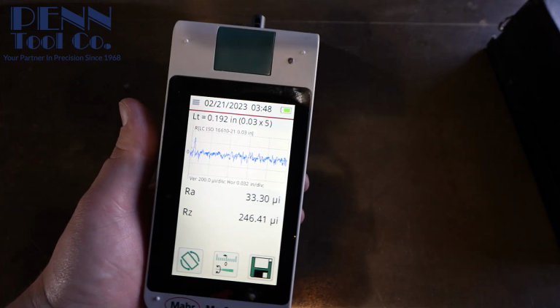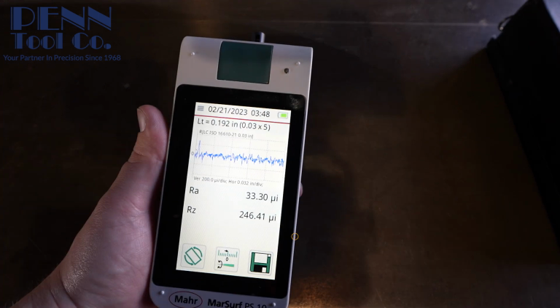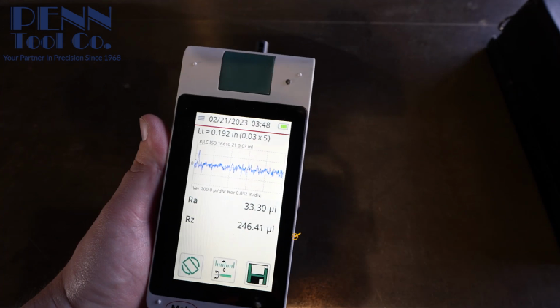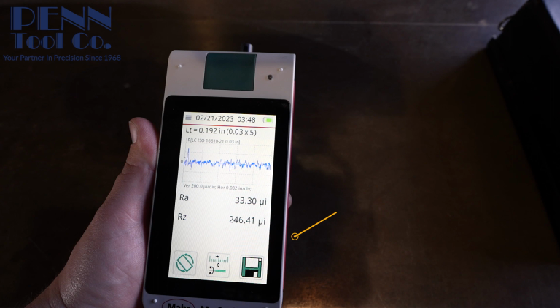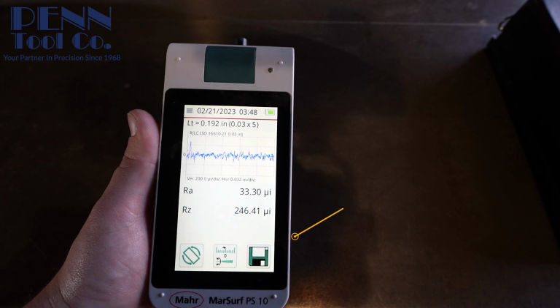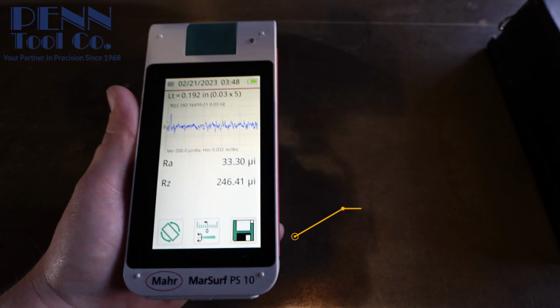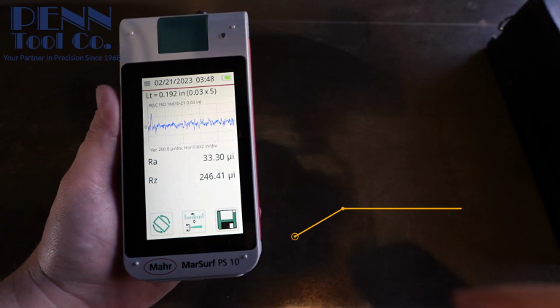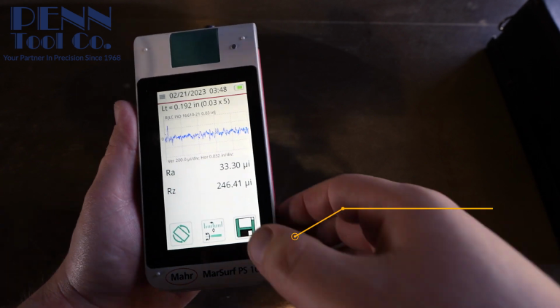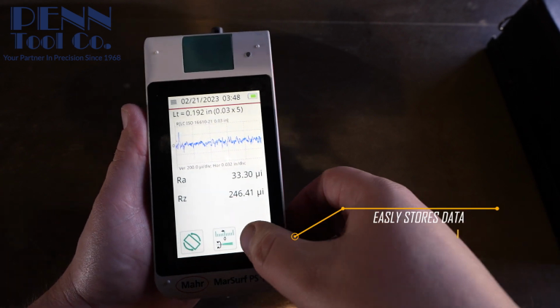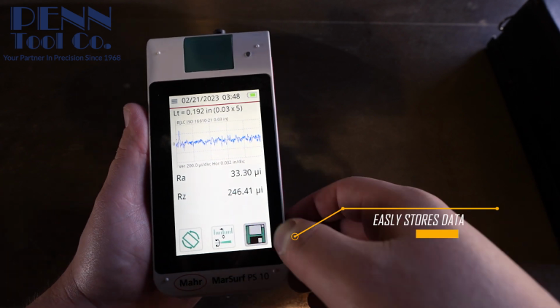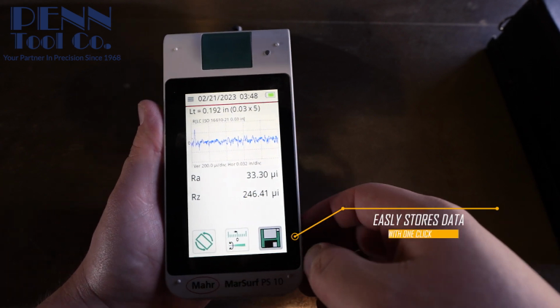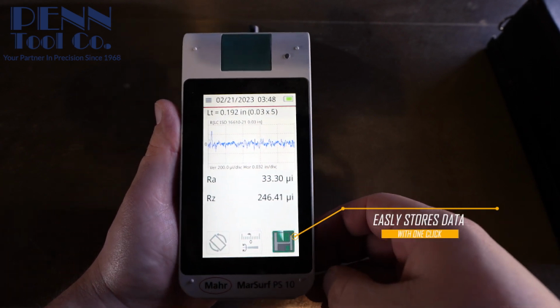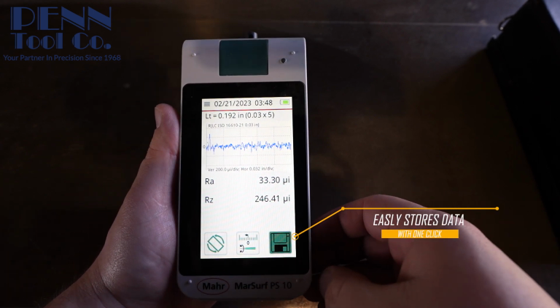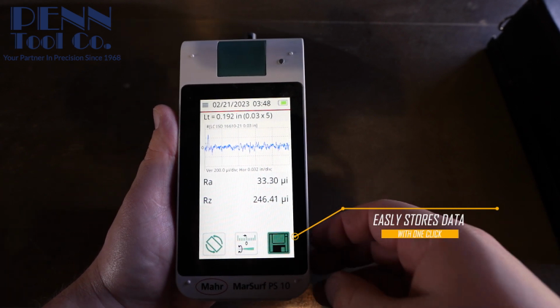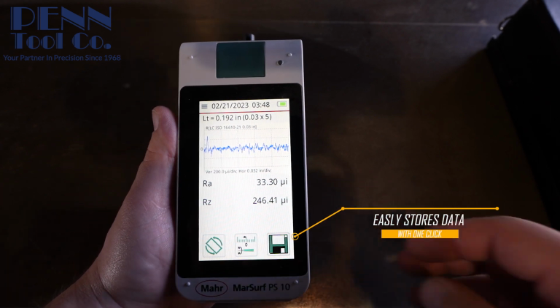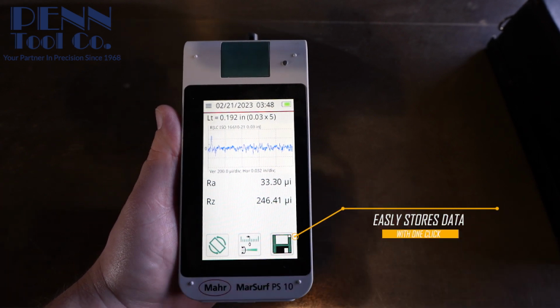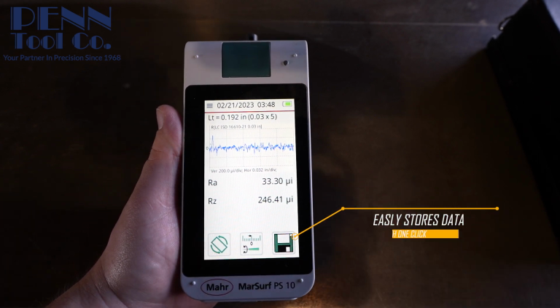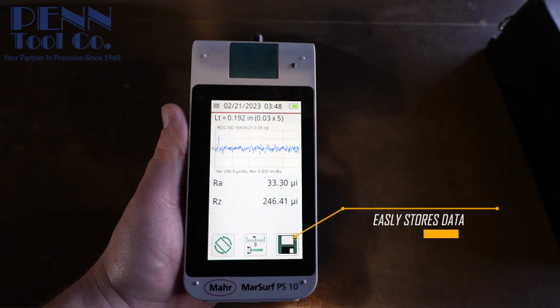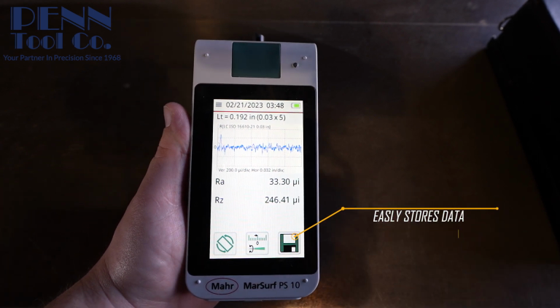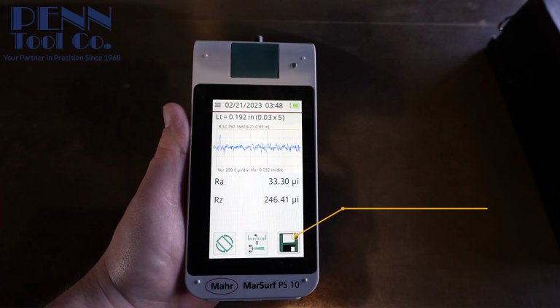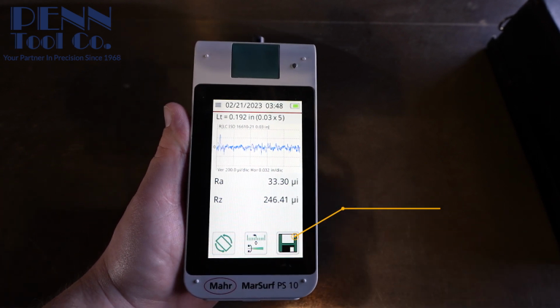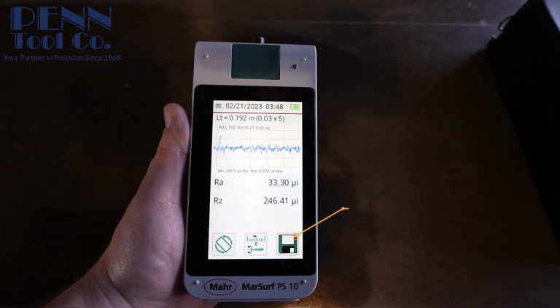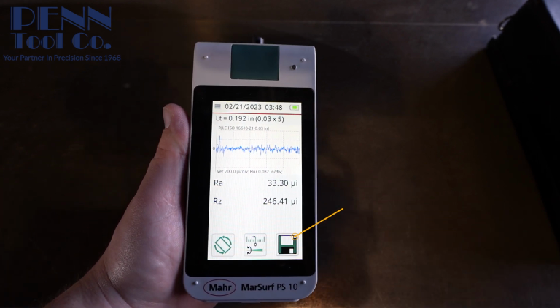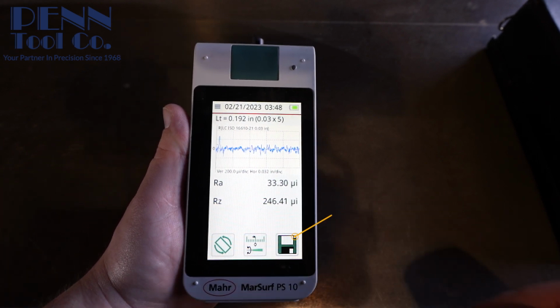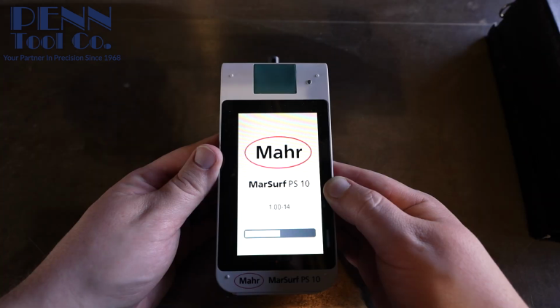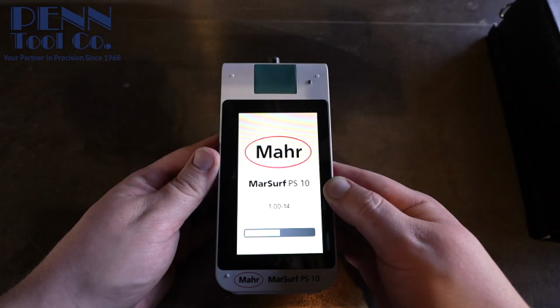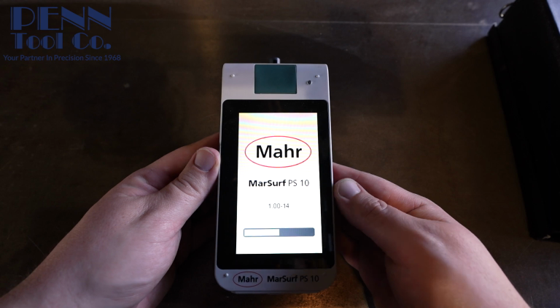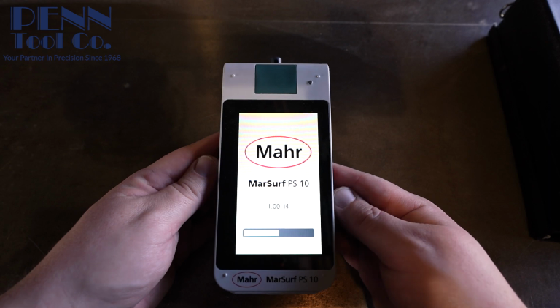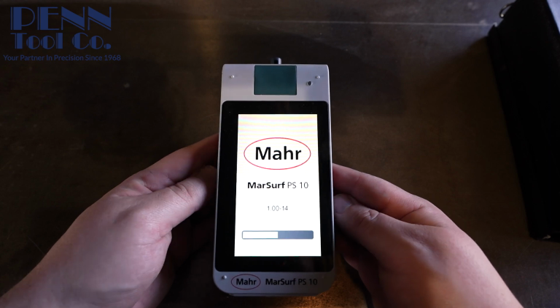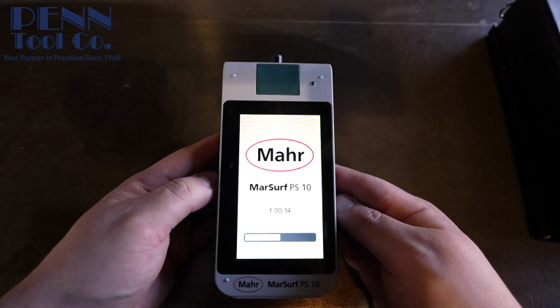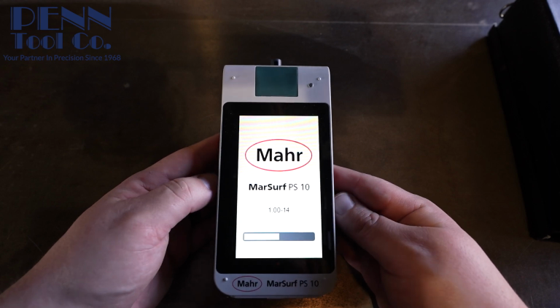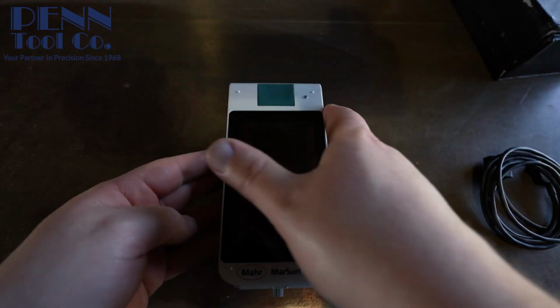Don't worry about losing any of your data. It has an internal memory to save each reading to this device as a text, PDF, or Excel file.